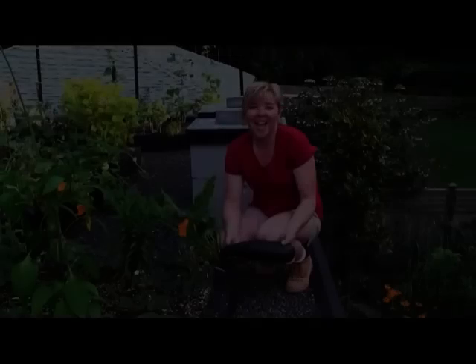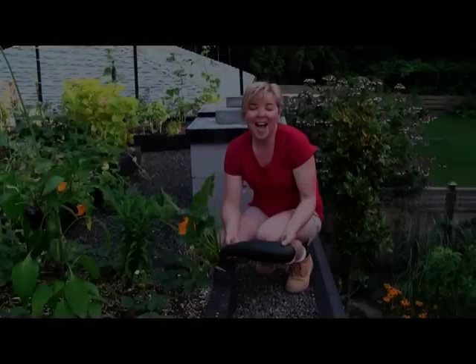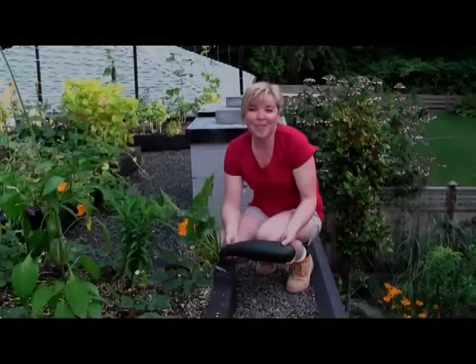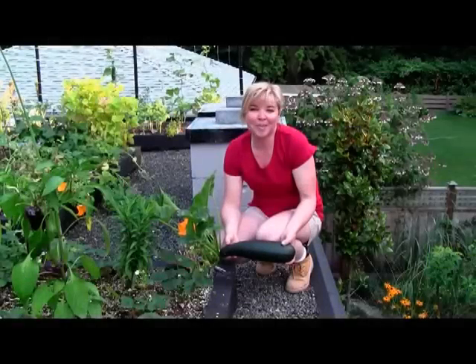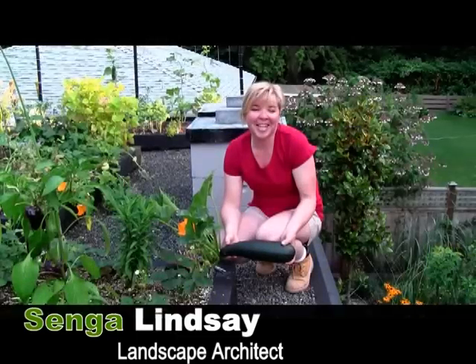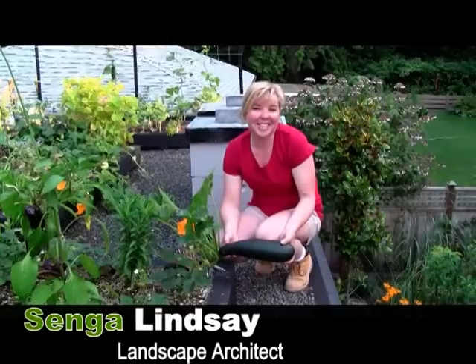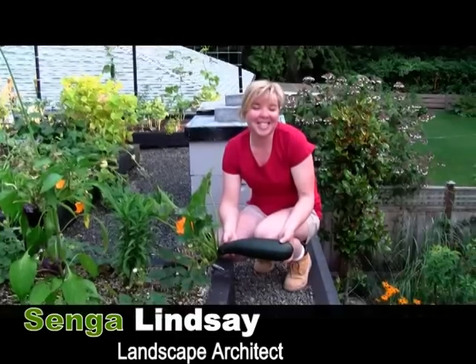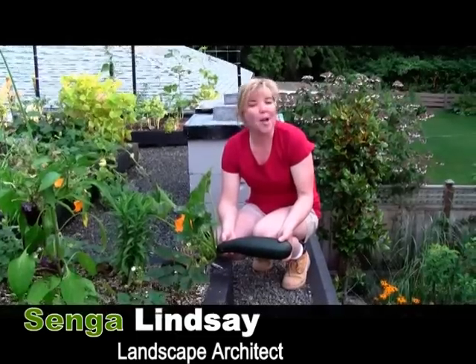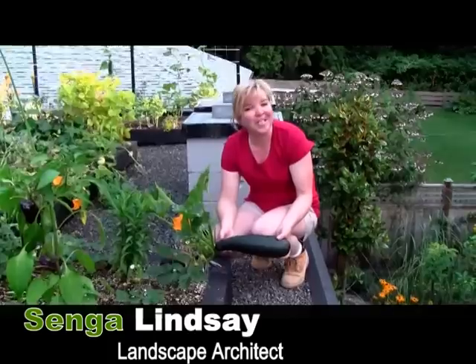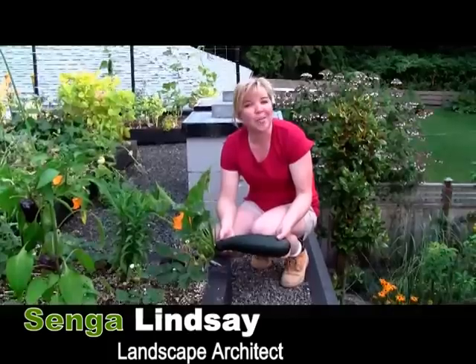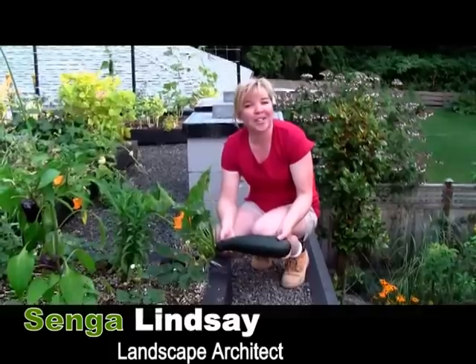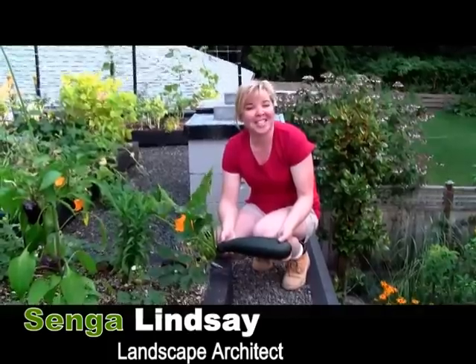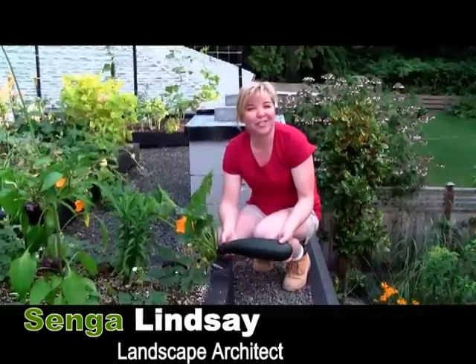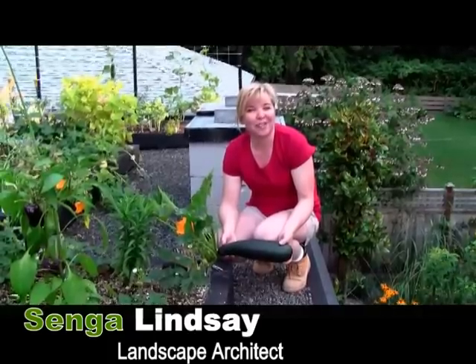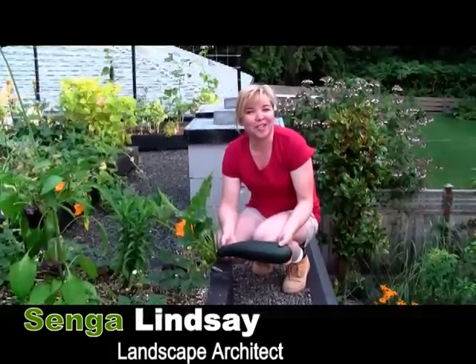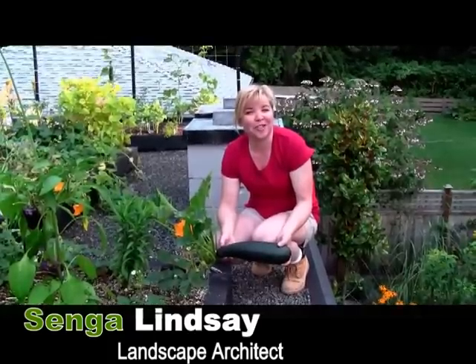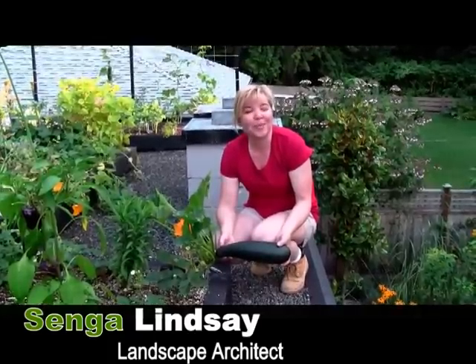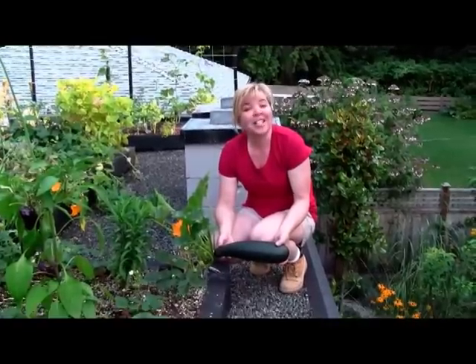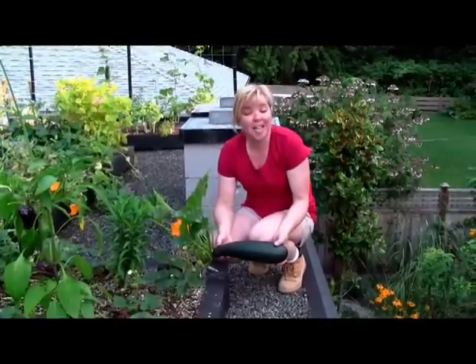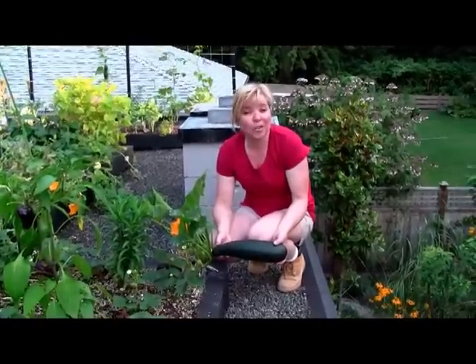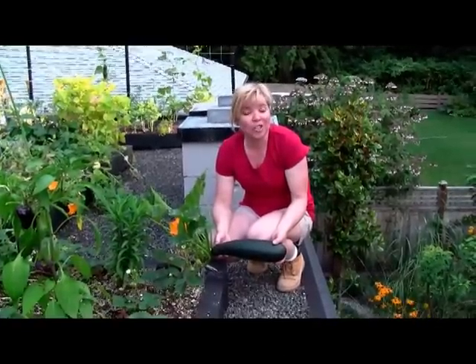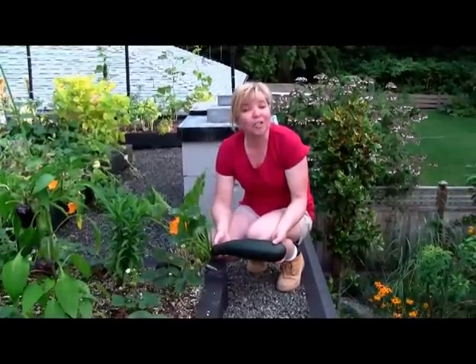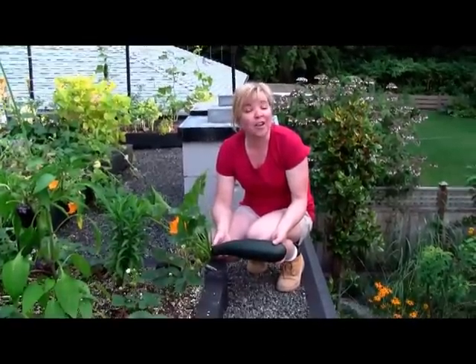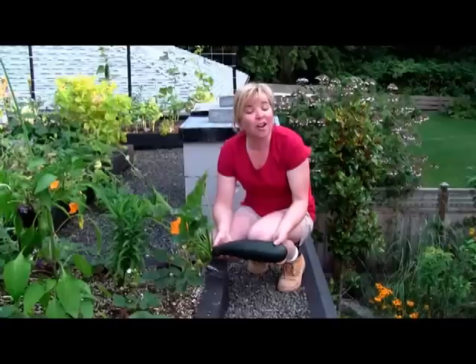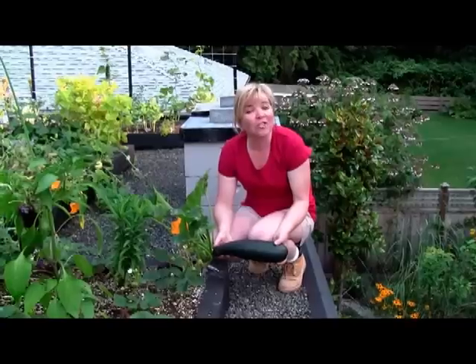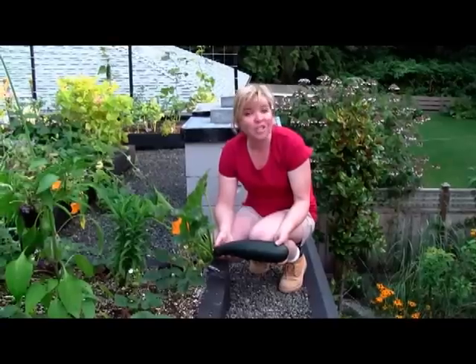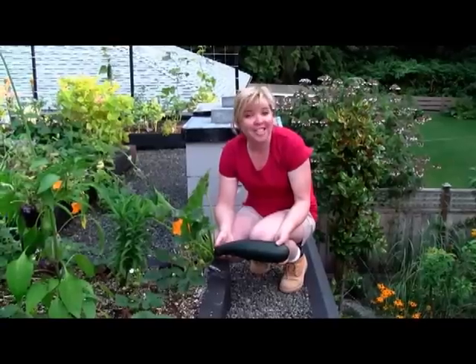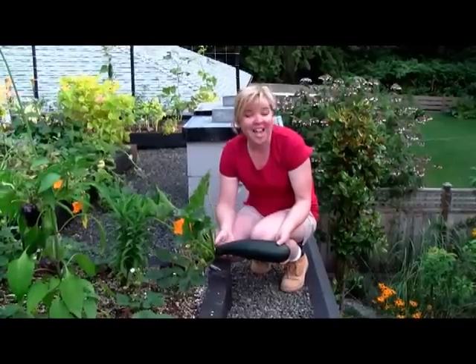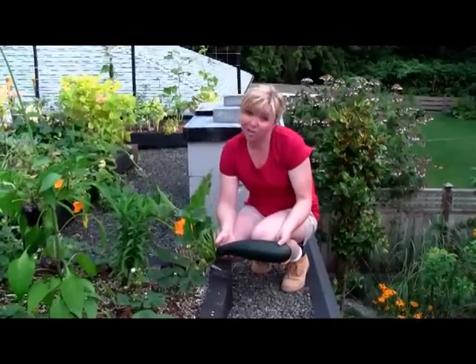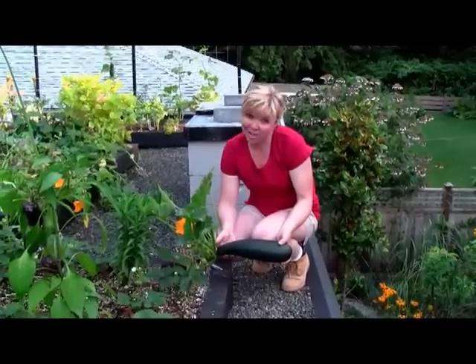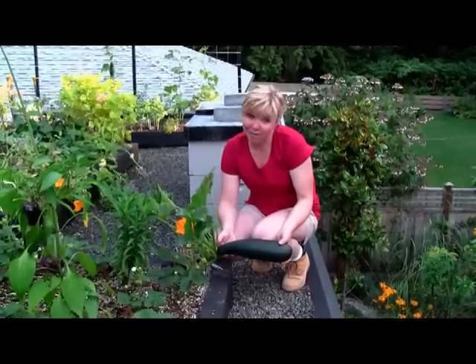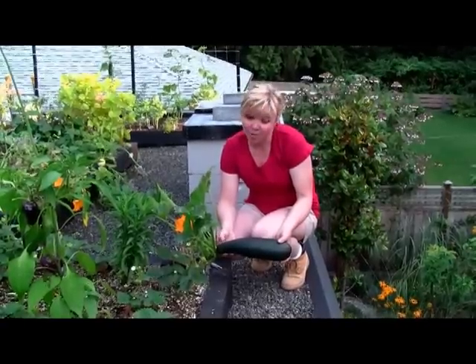Hi, my name is Senga Lindsay. I'm a landscape architect here in North Vancouver. Today we're going to show you how to harvest zucchini and zucchini flowers.